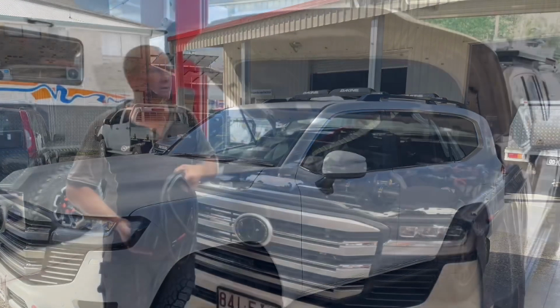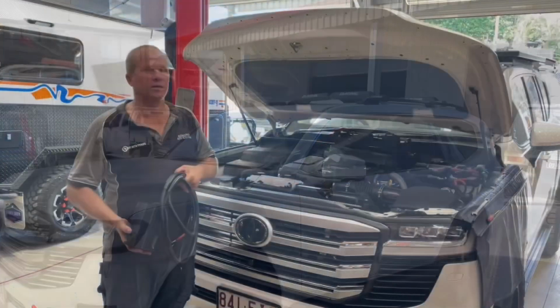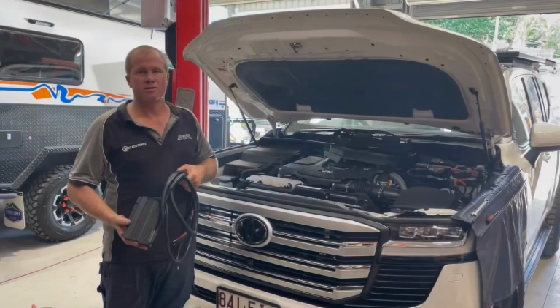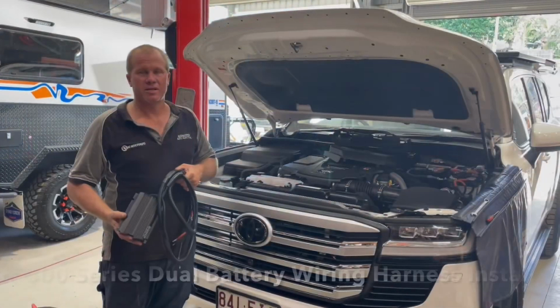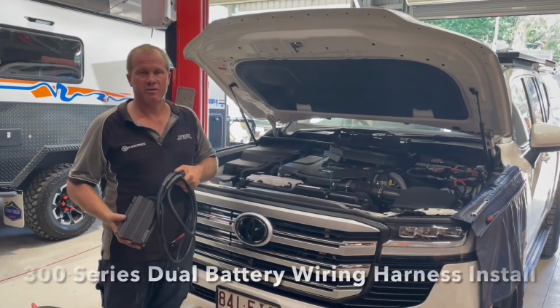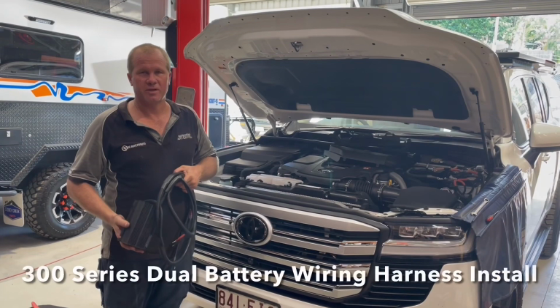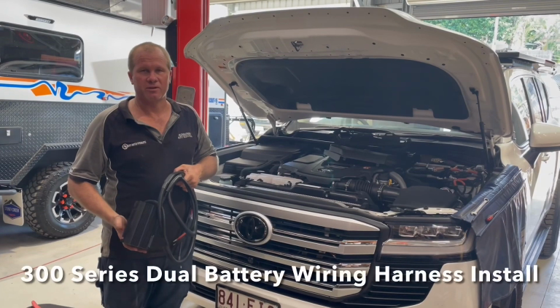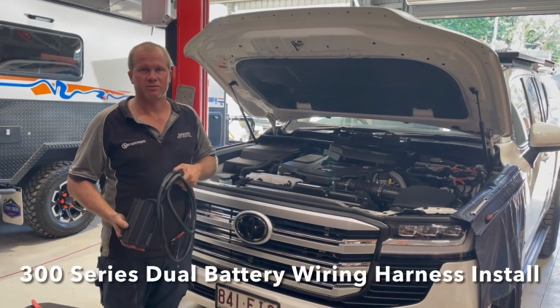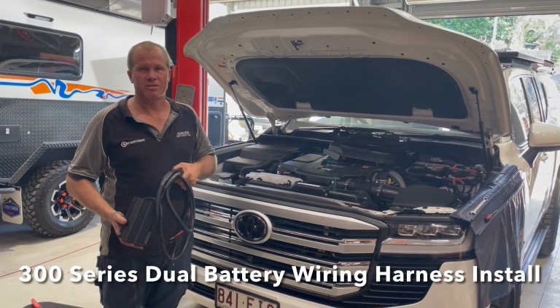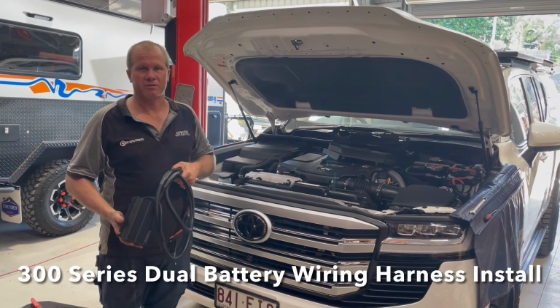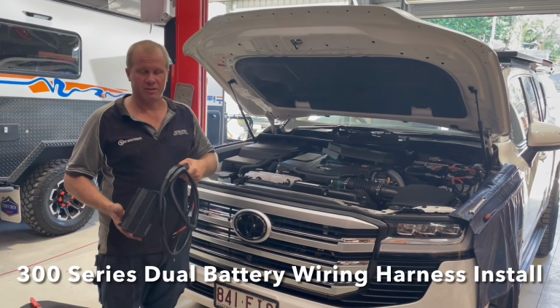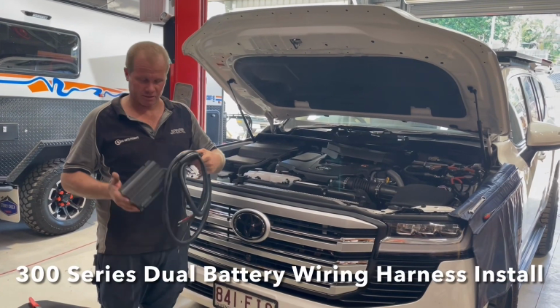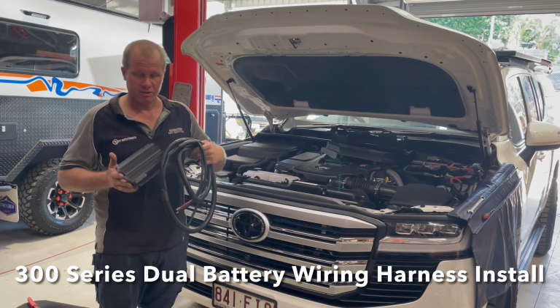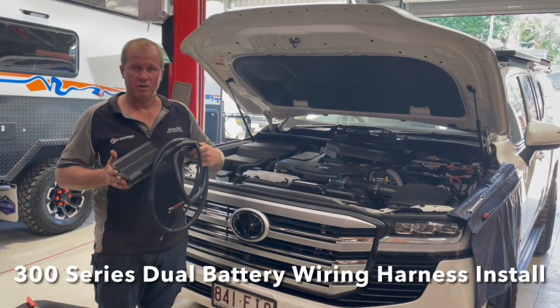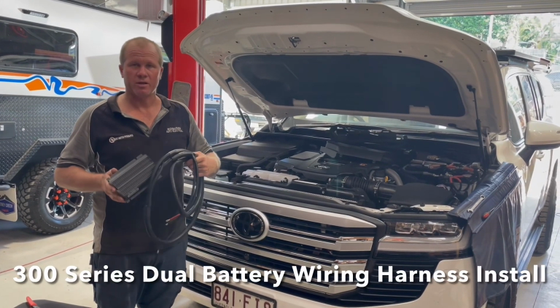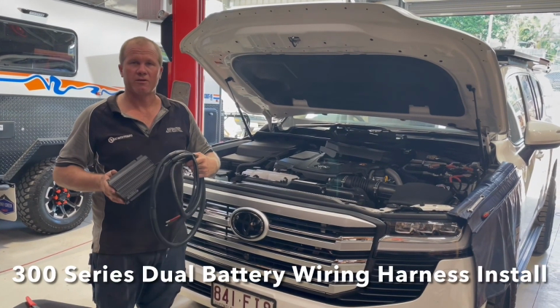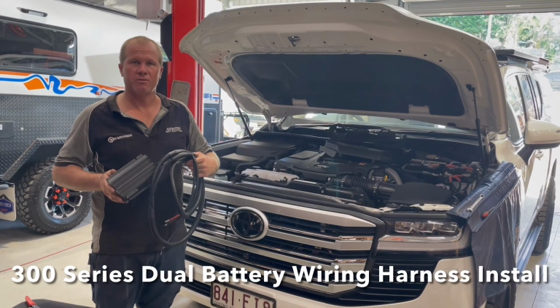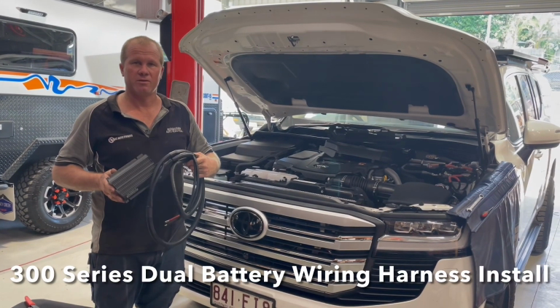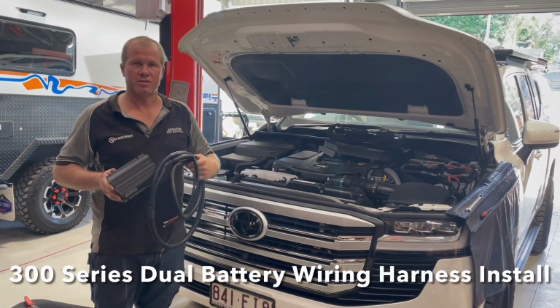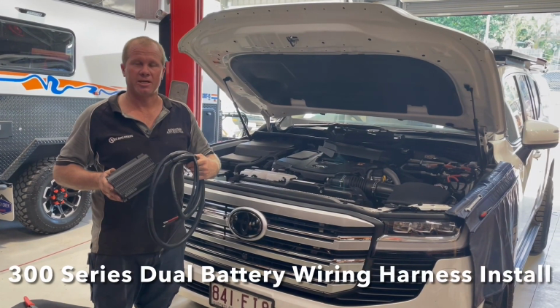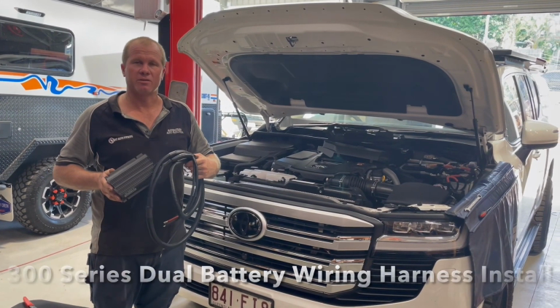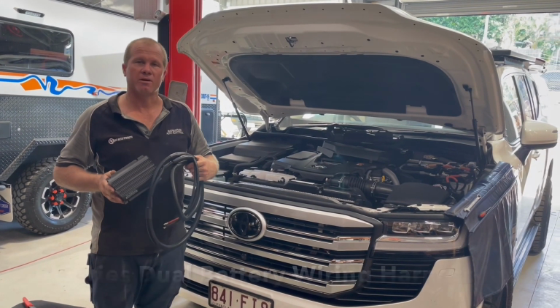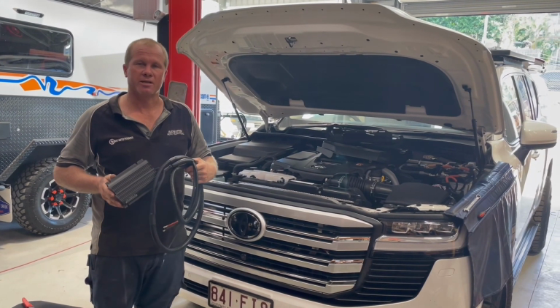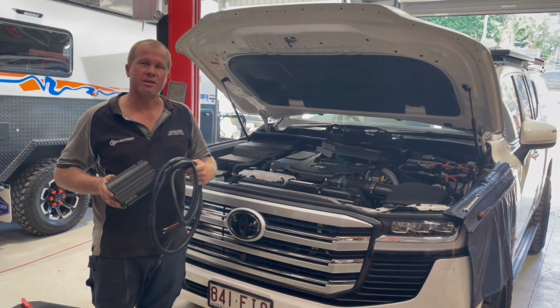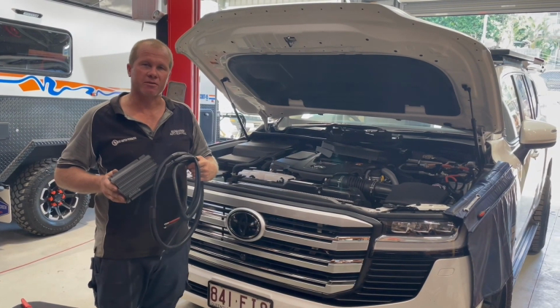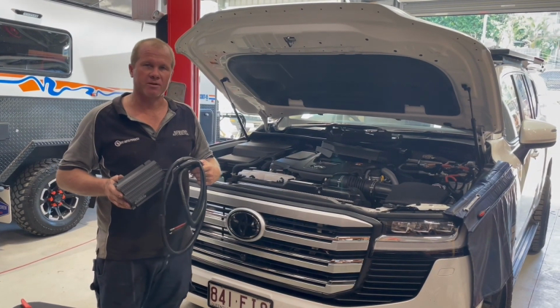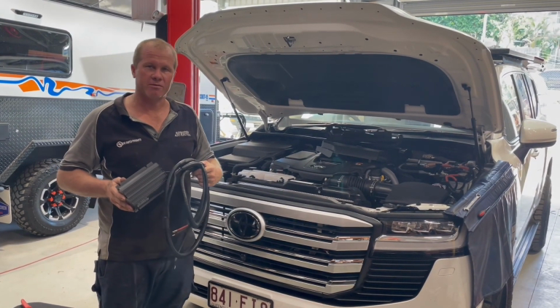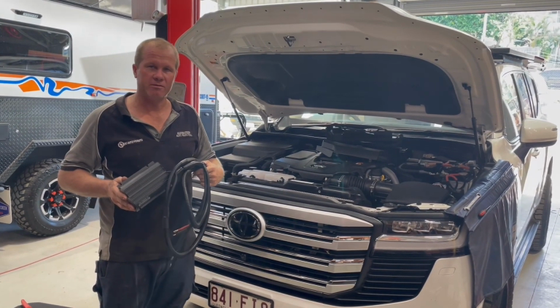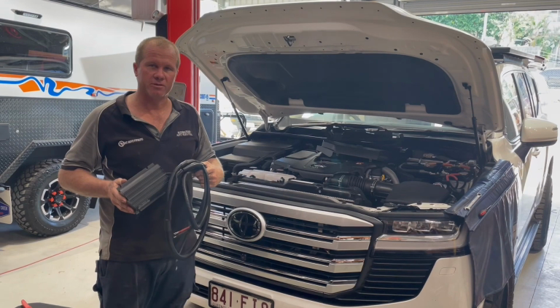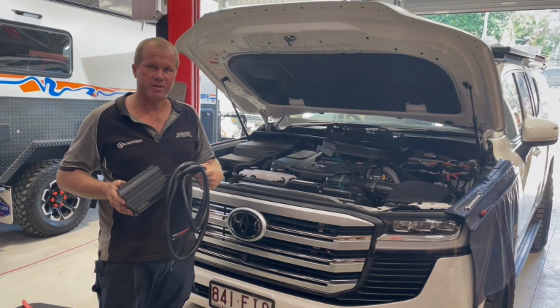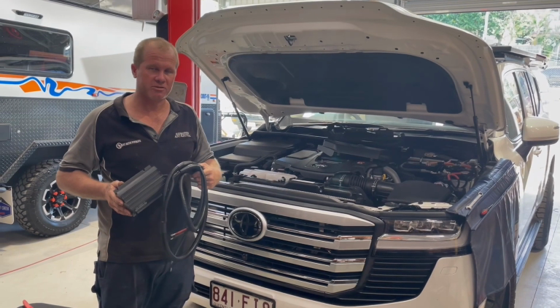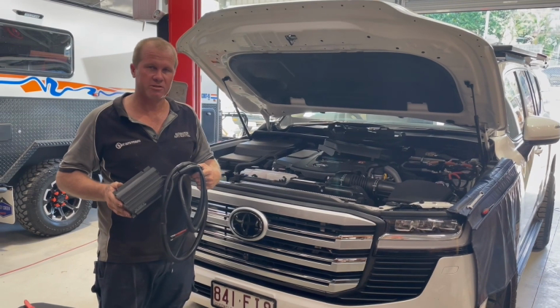G'day guys, Mark here. Welcome to Mudra Bale Electrical and DC Auto Fitouts. We're going to go through the installation of the wiring harness kit for the 300 series dual battery system.